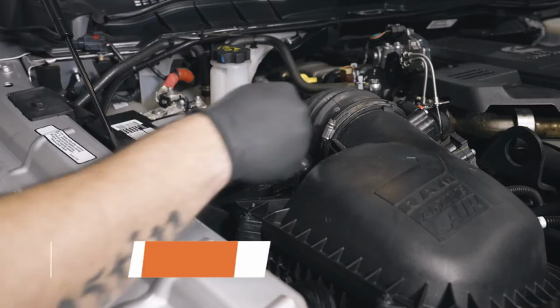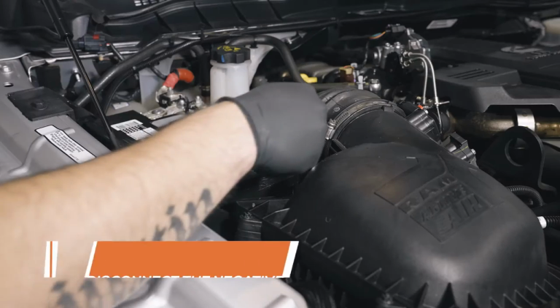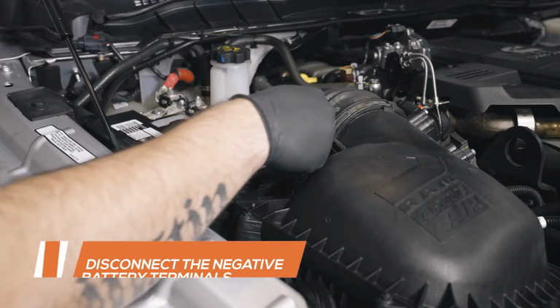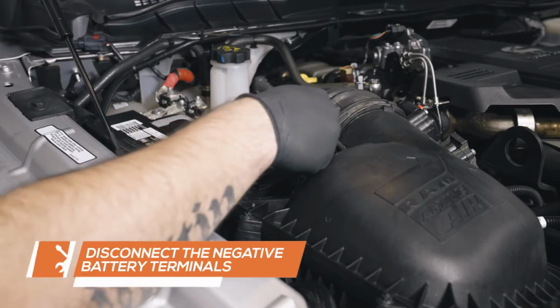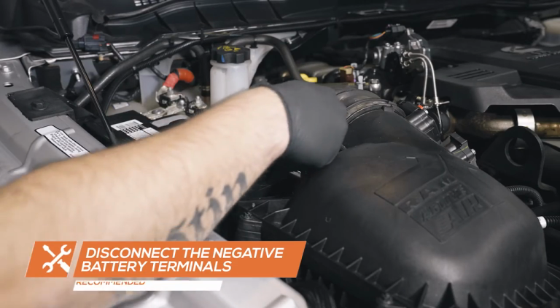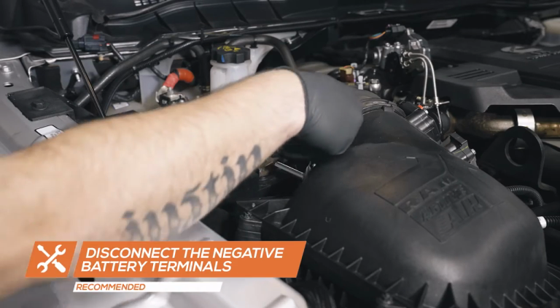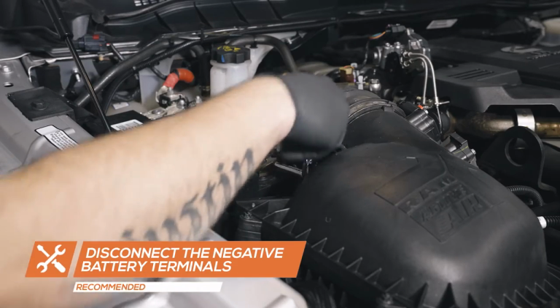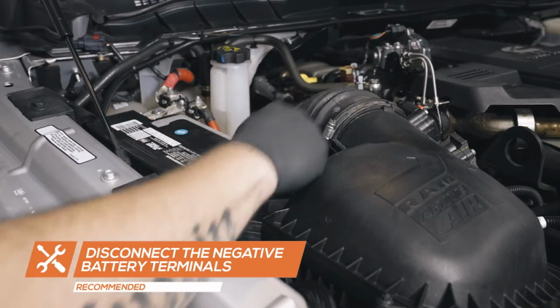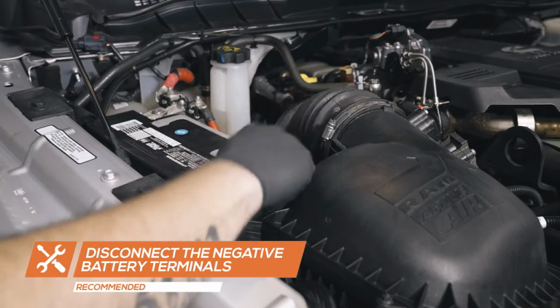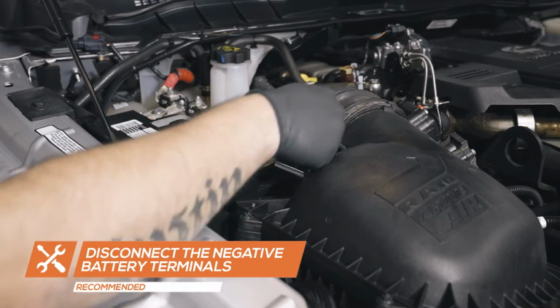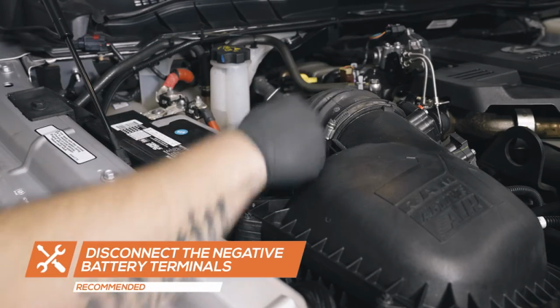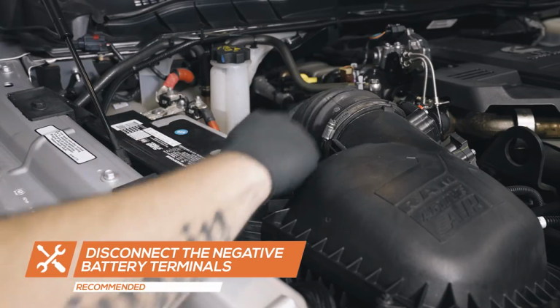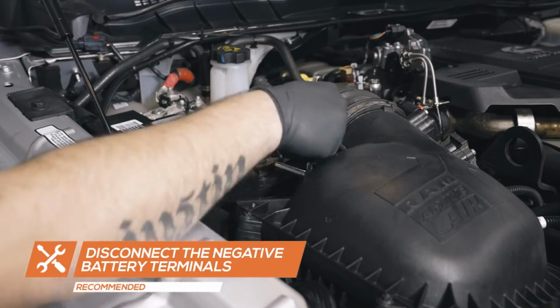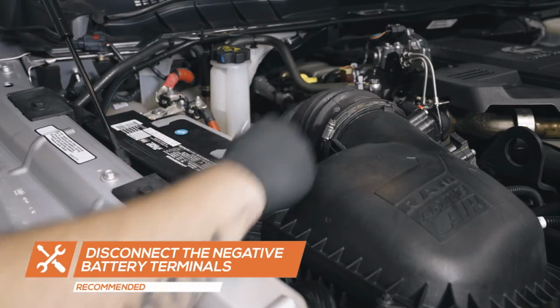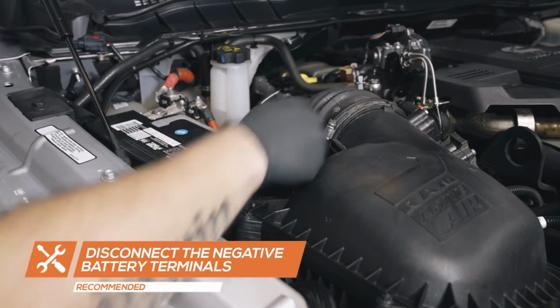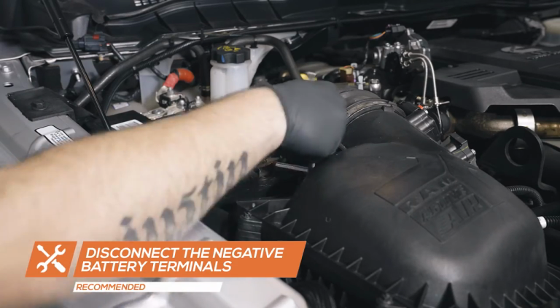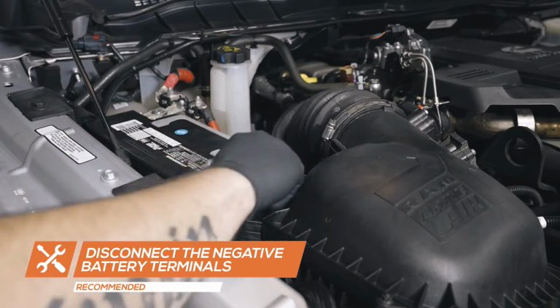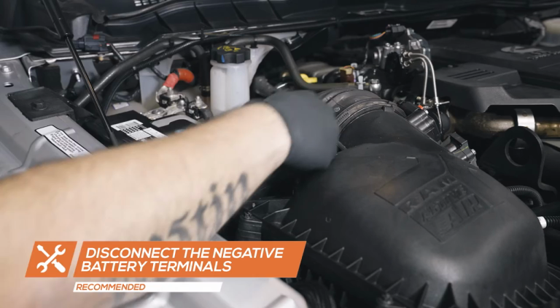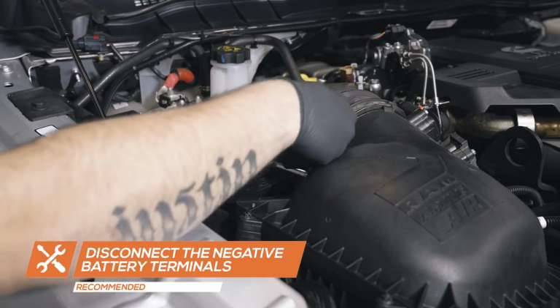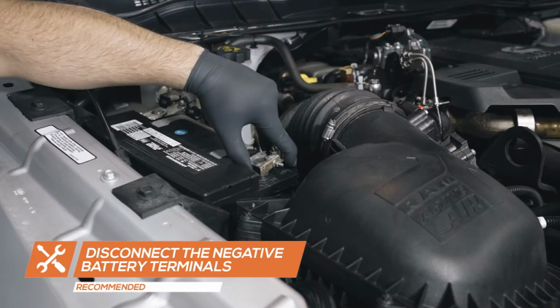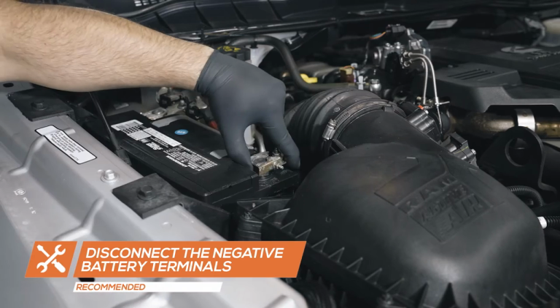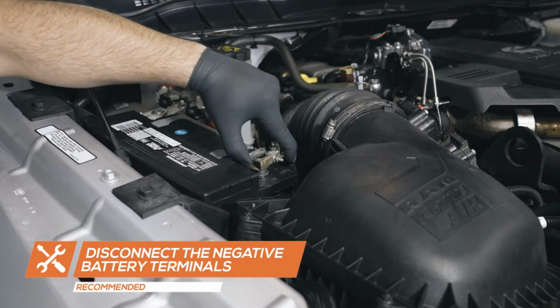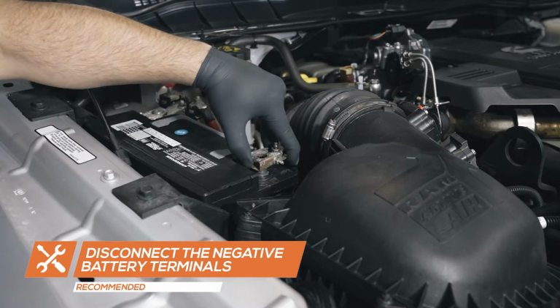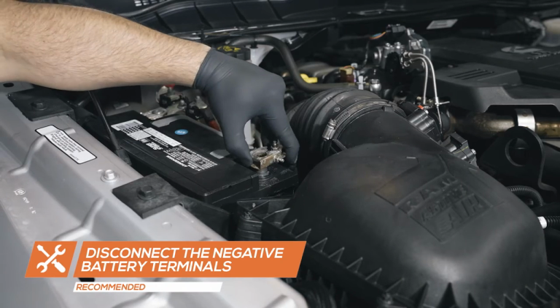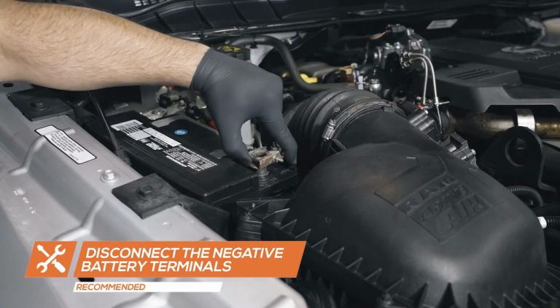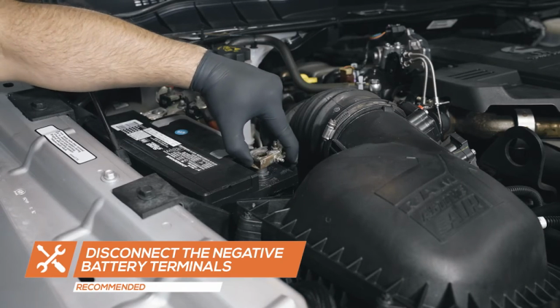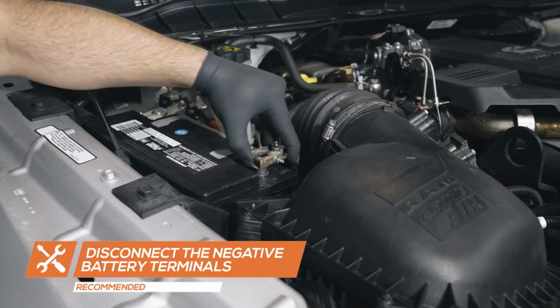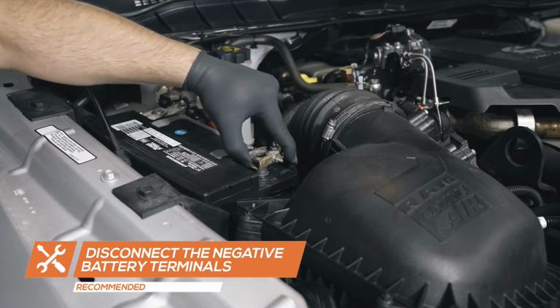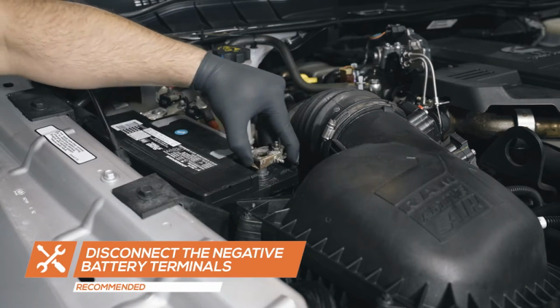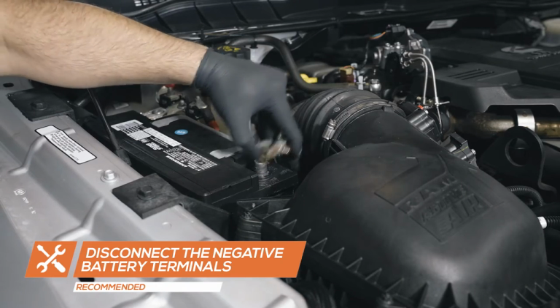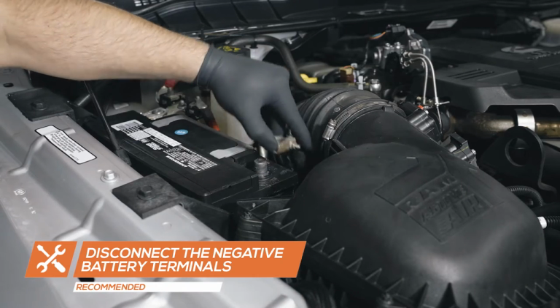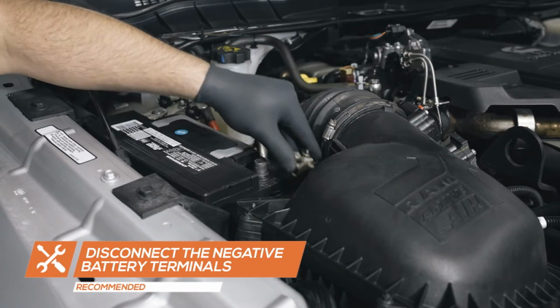For safety, disconnect both negative battery terminals before starting any work on the truck.